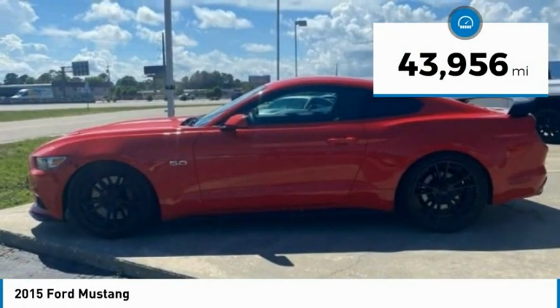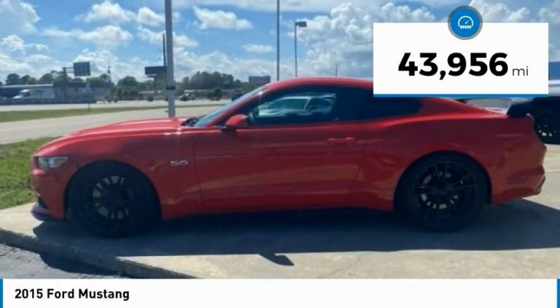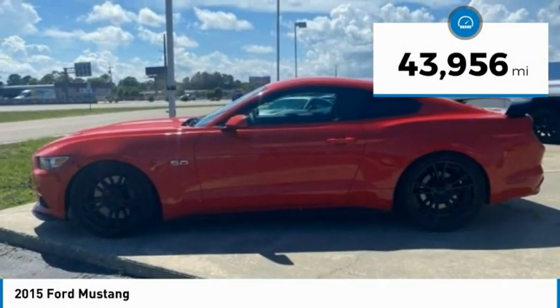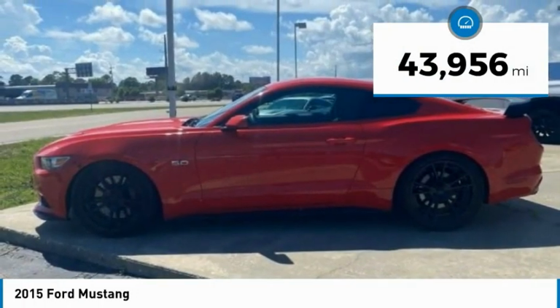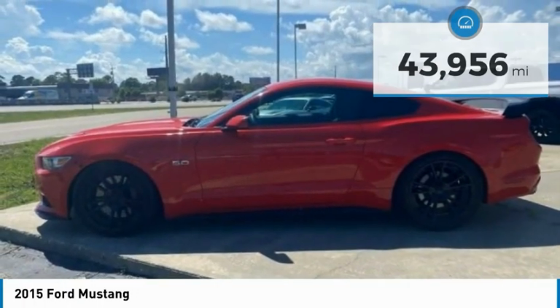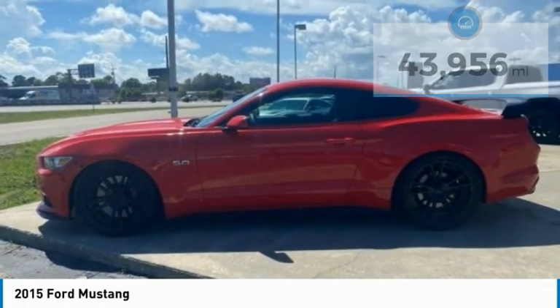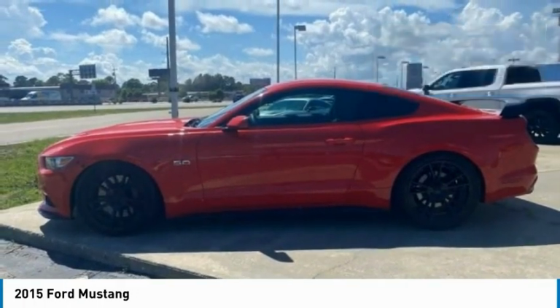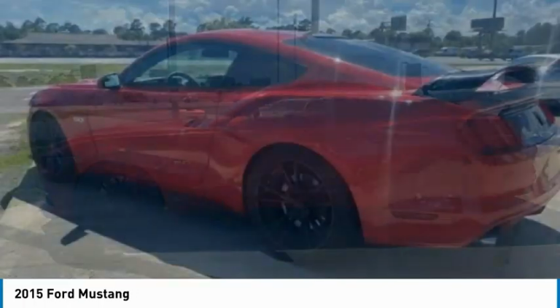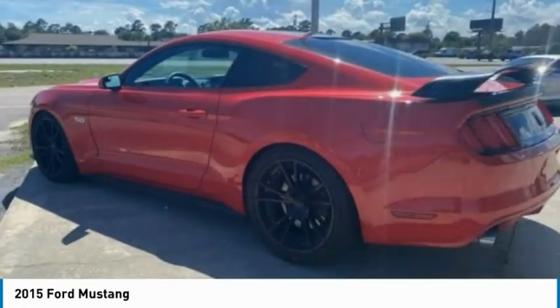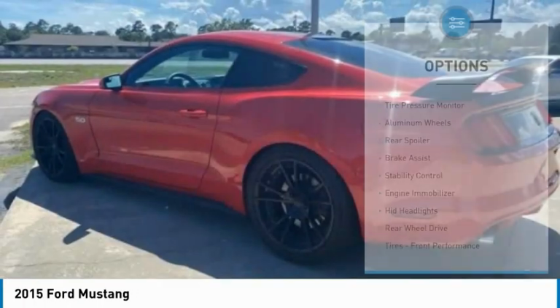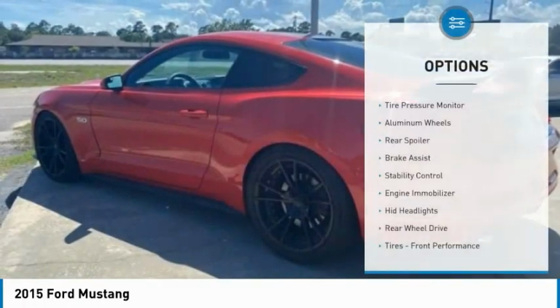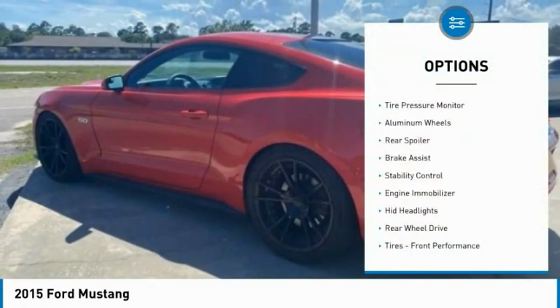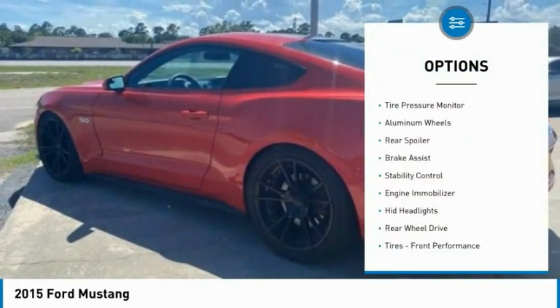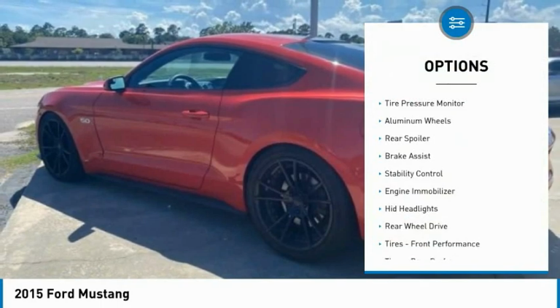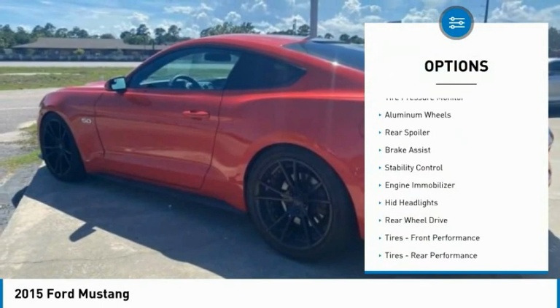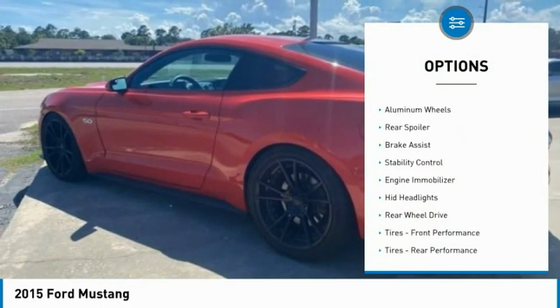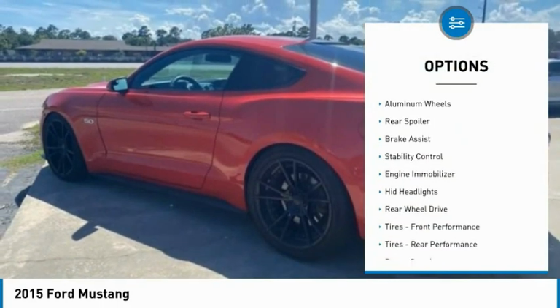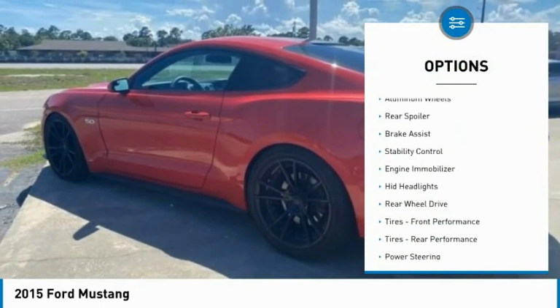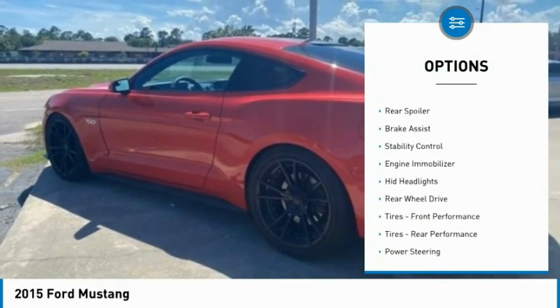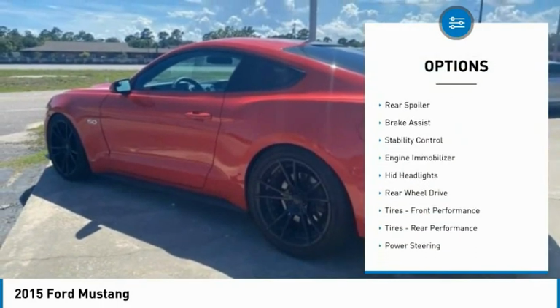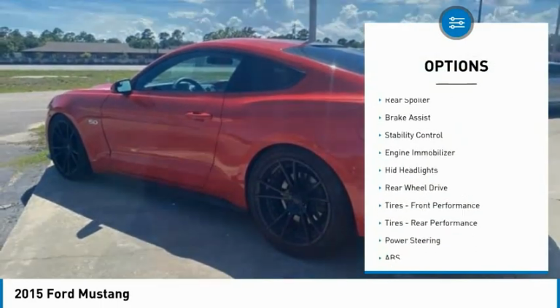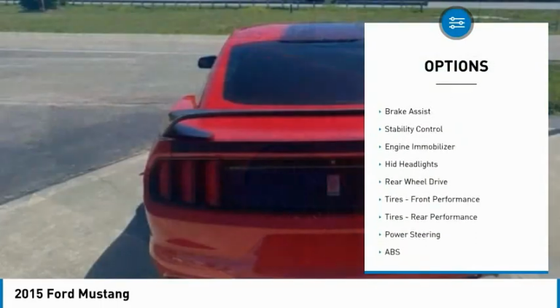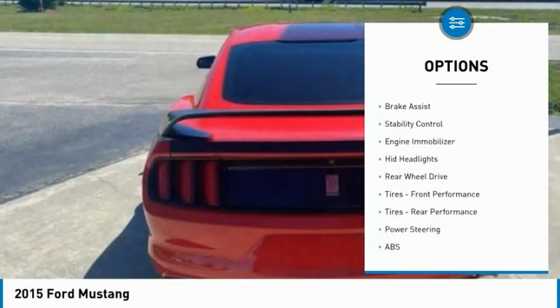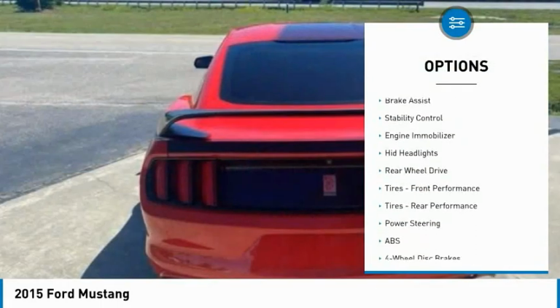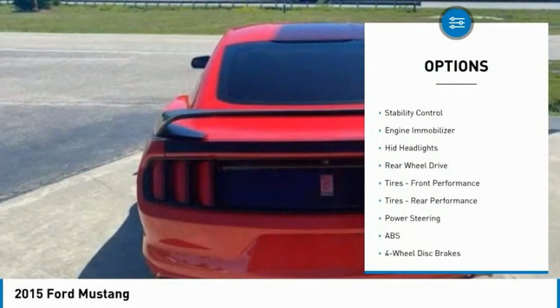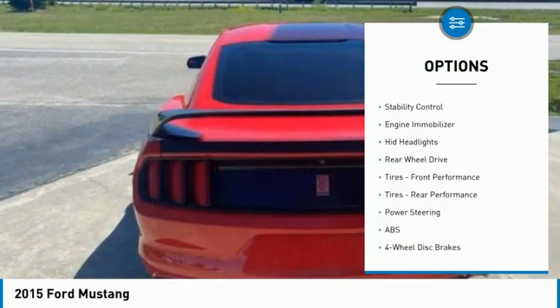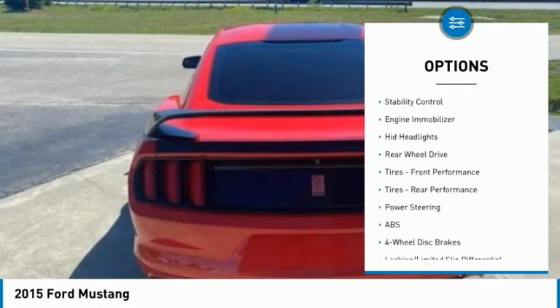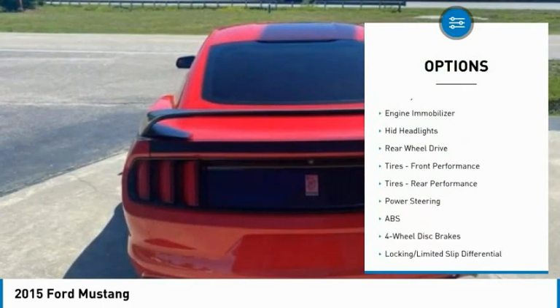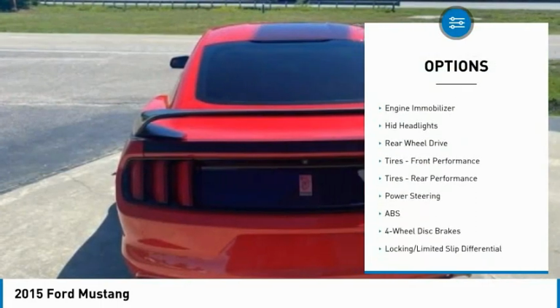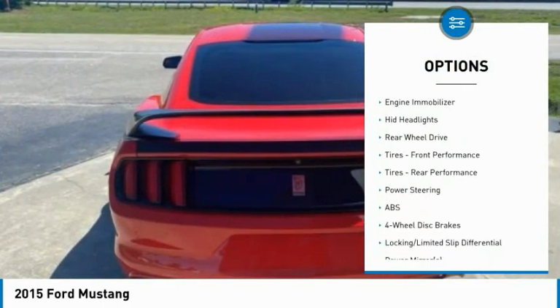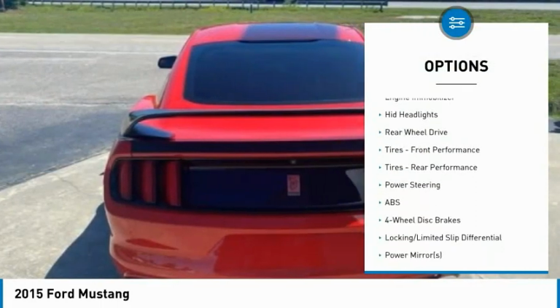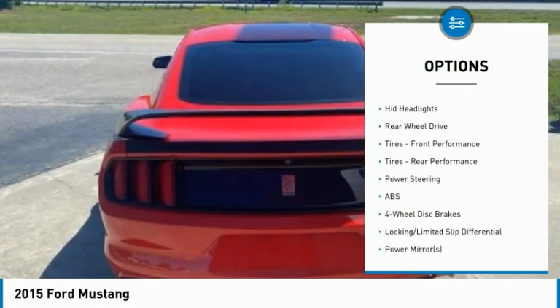Here are some of this vehicle's great options: tire pressure monitor, aluminum wheels, rear spoiler, and brake assist.